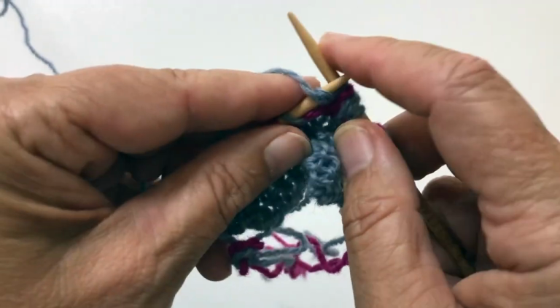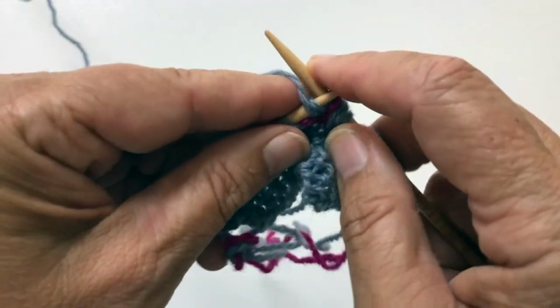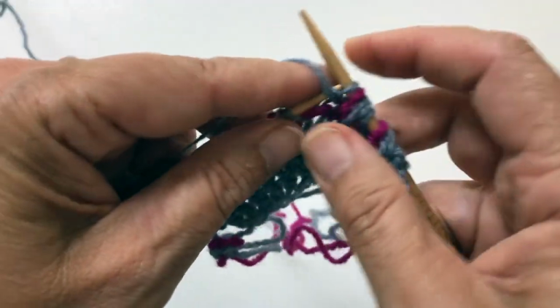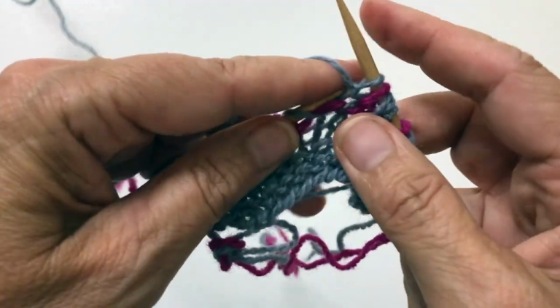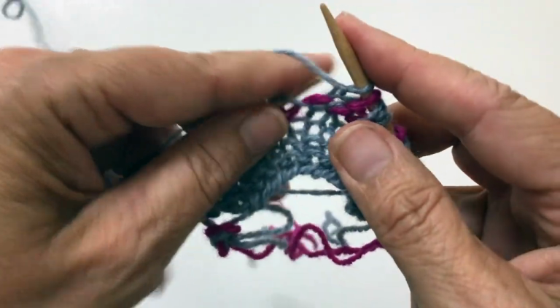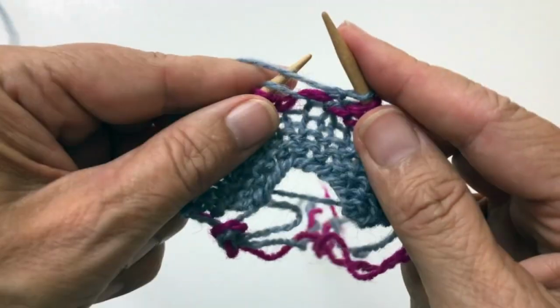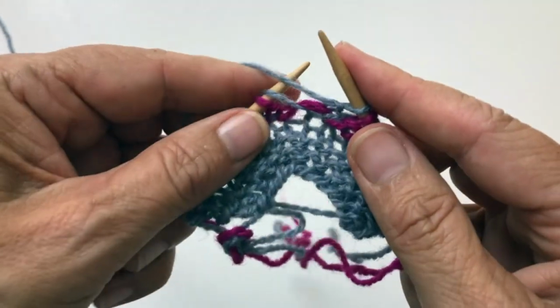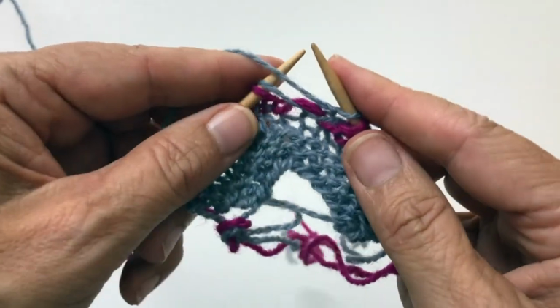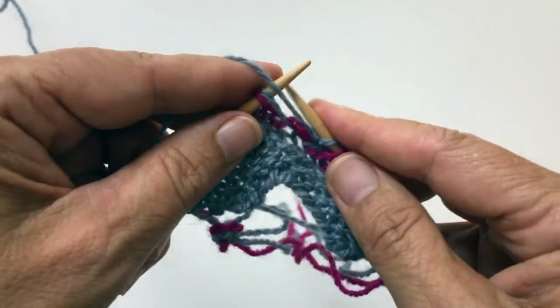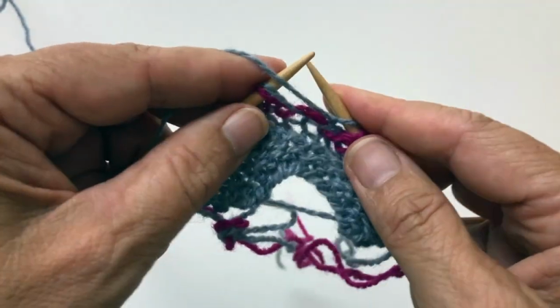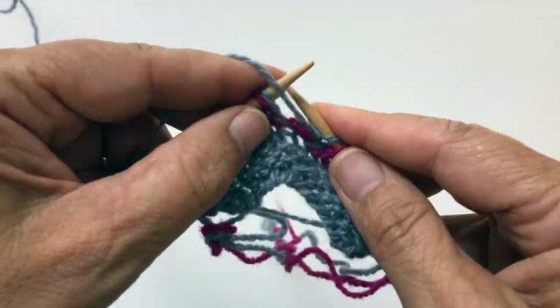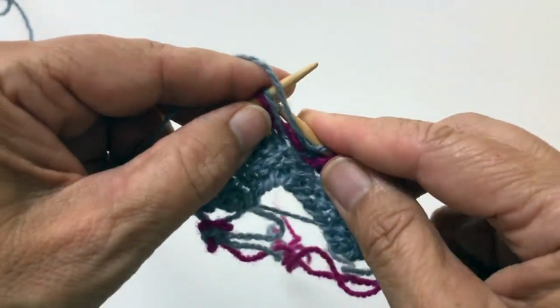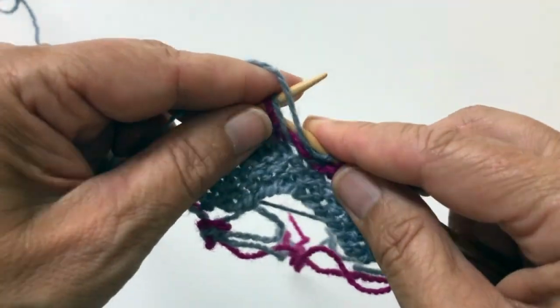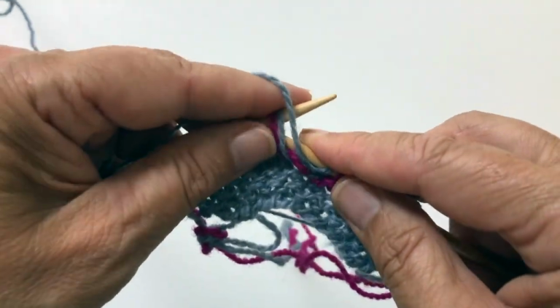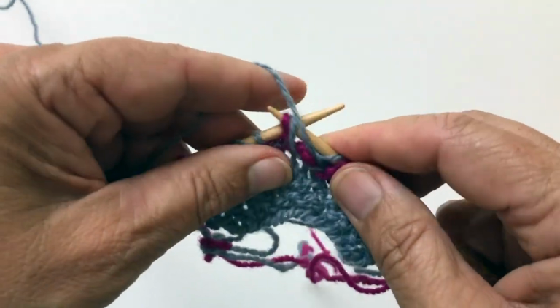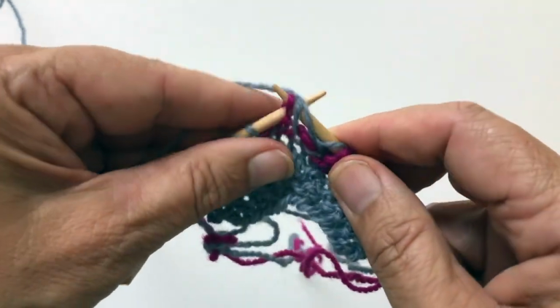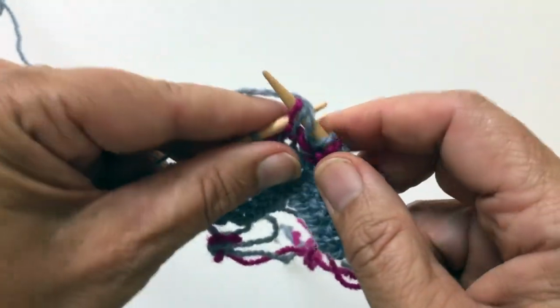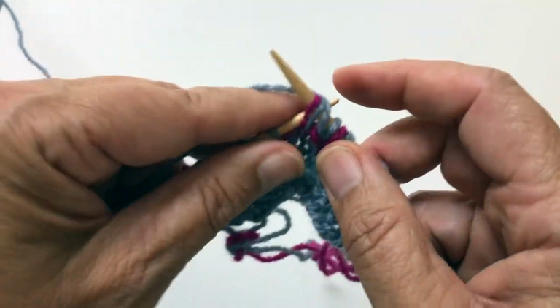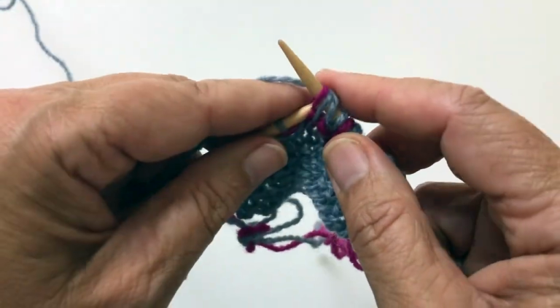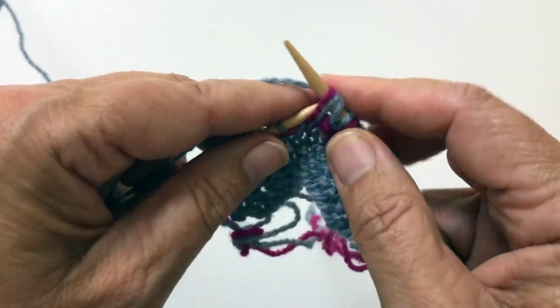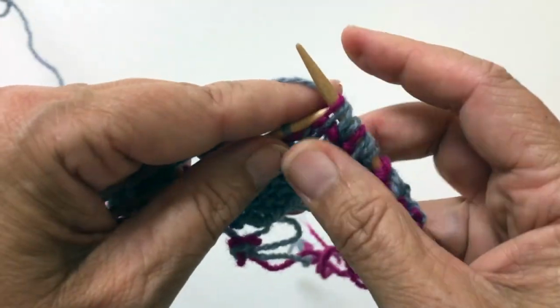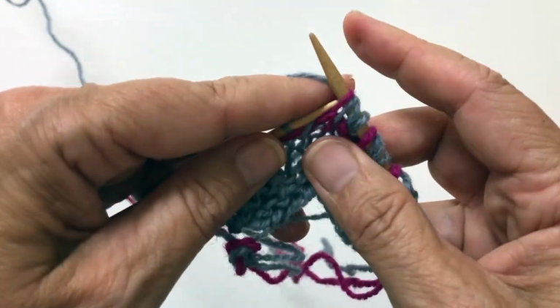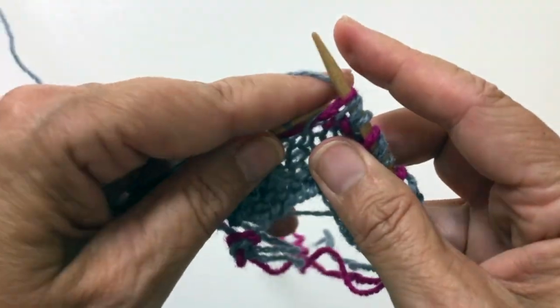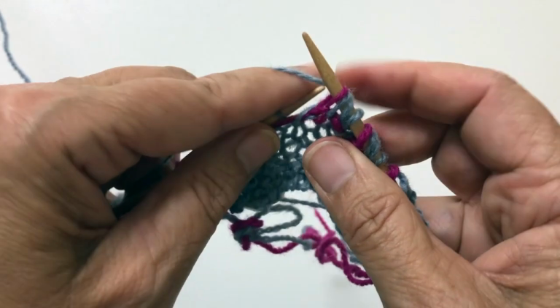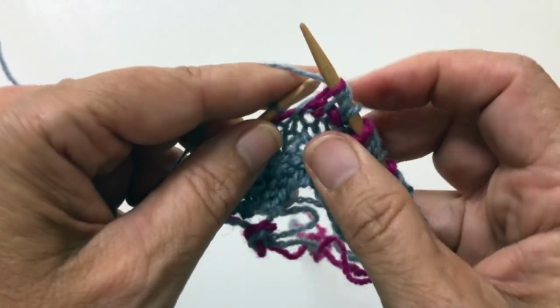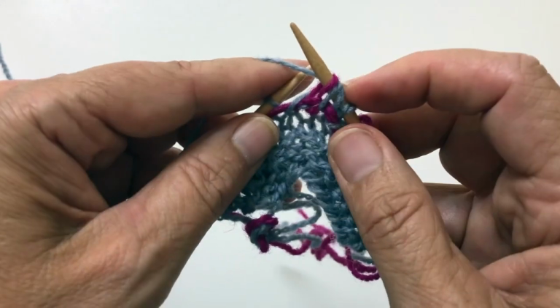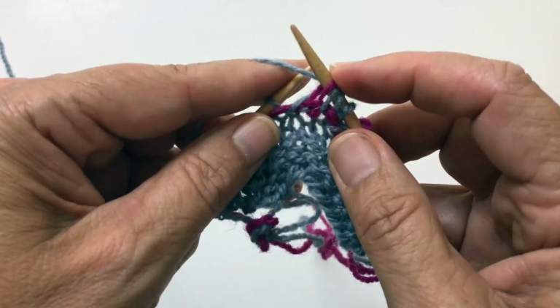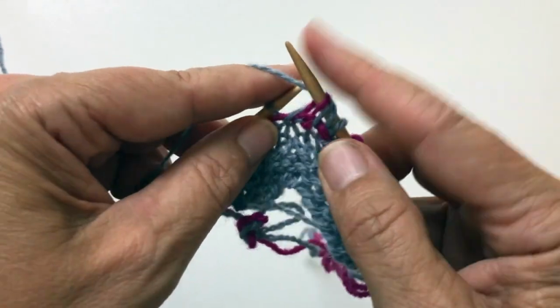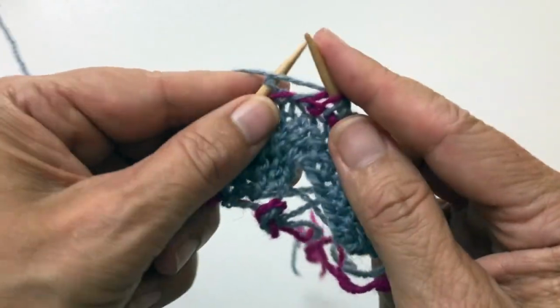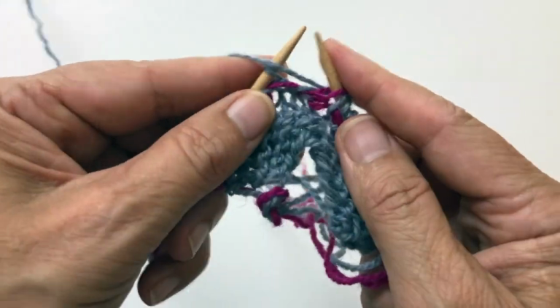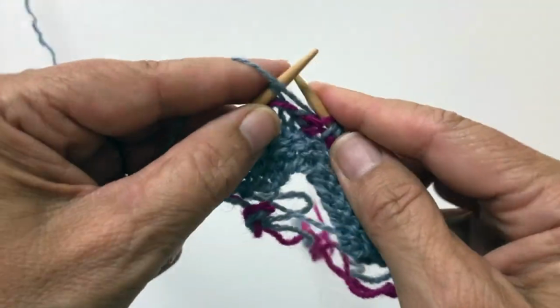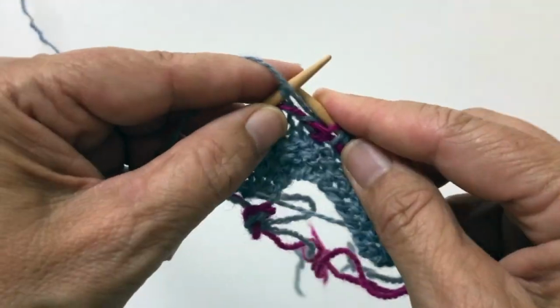That's what we have been doing. Yarn in front. Slip one yarn over. Now I have two yarn overs.